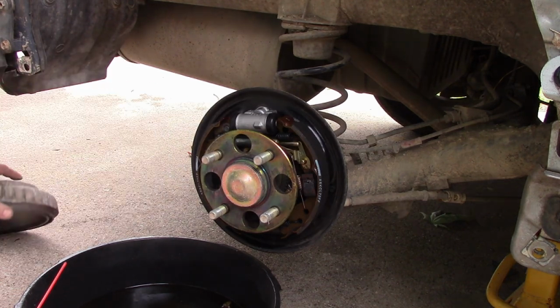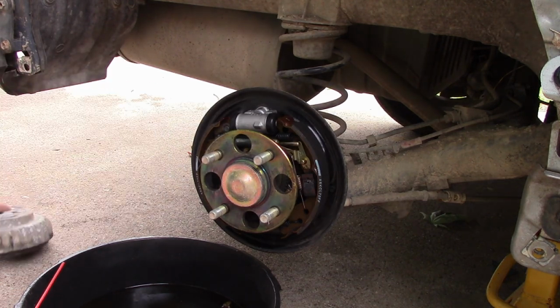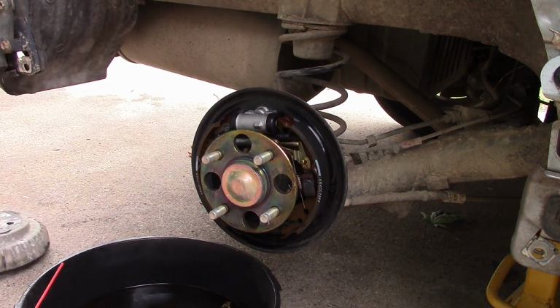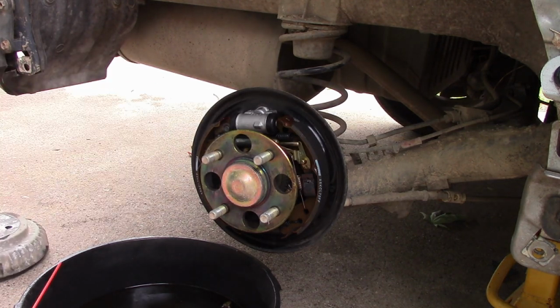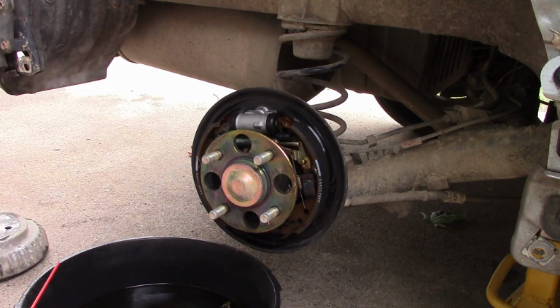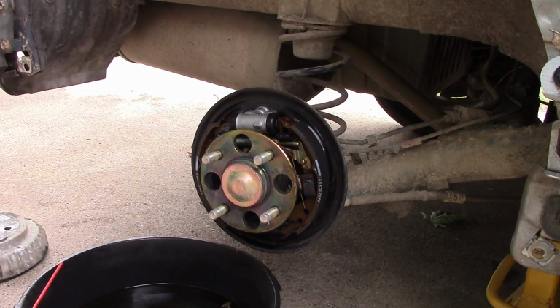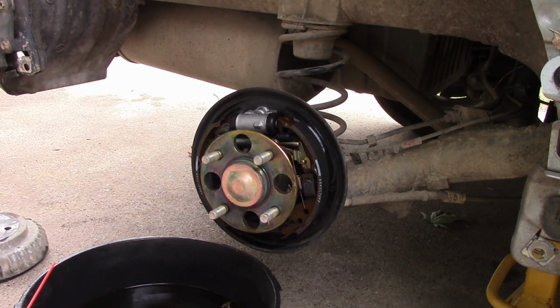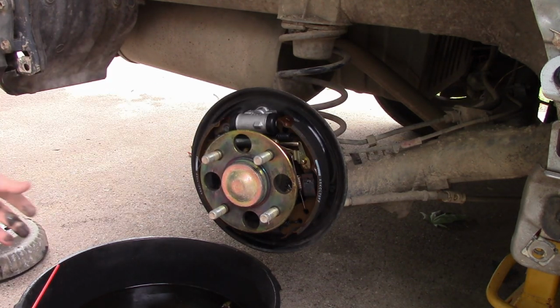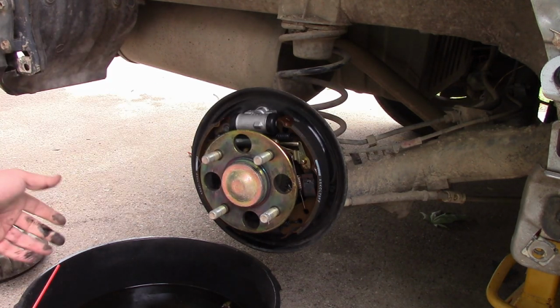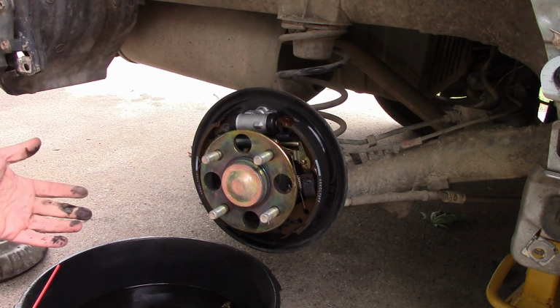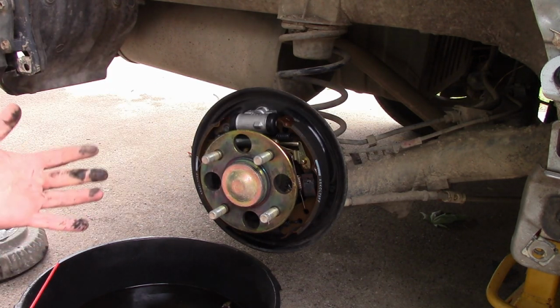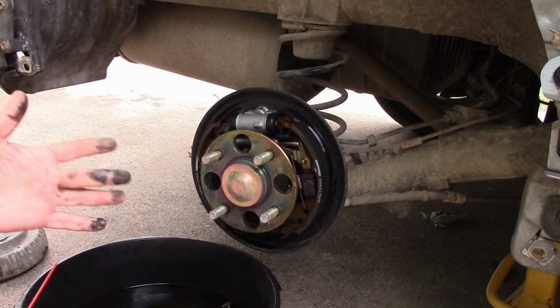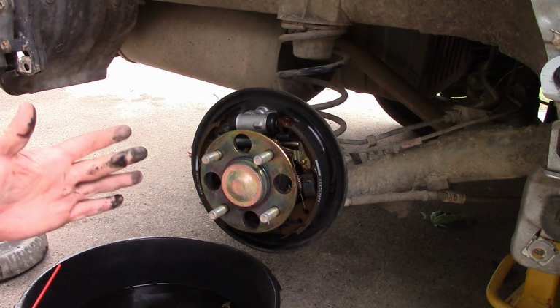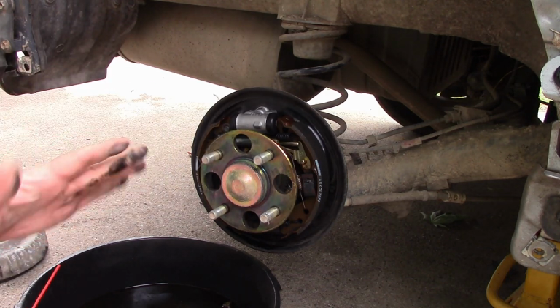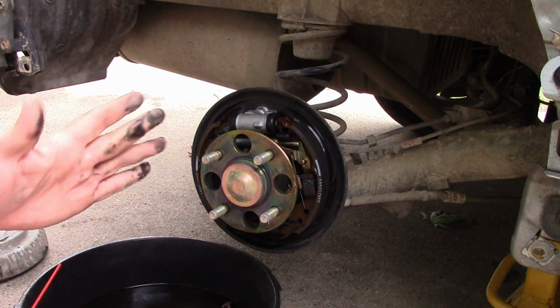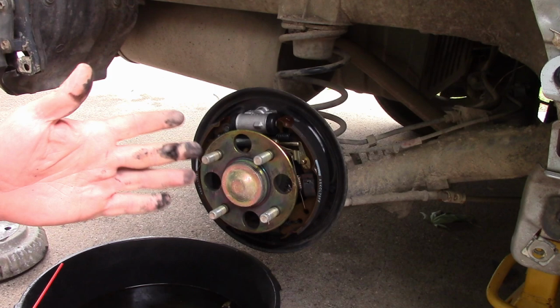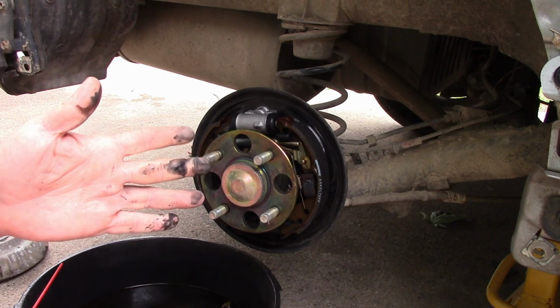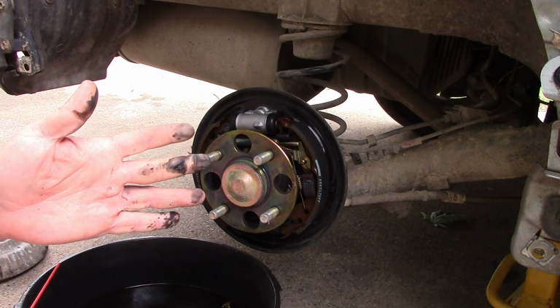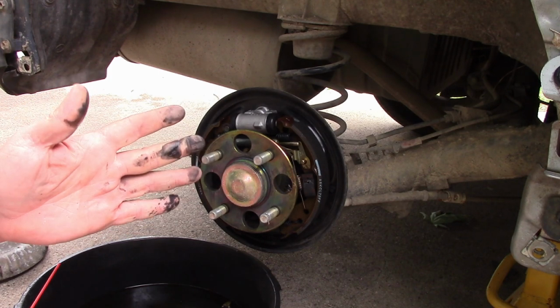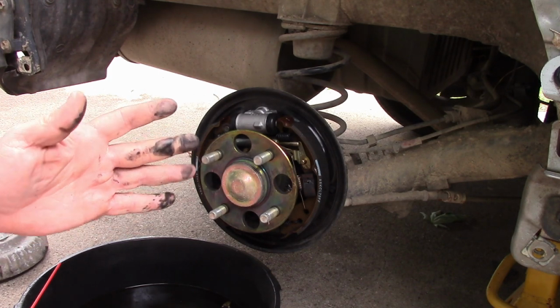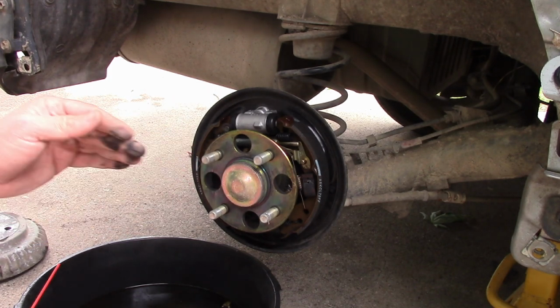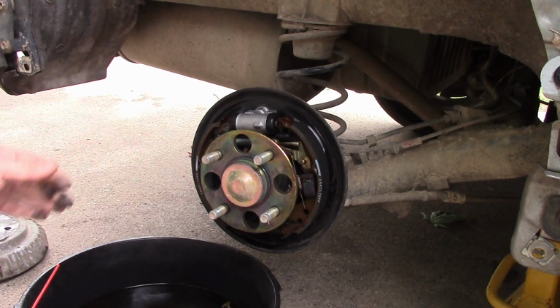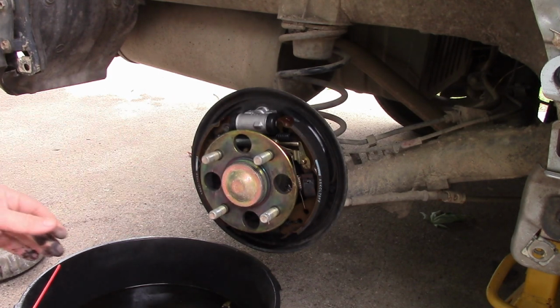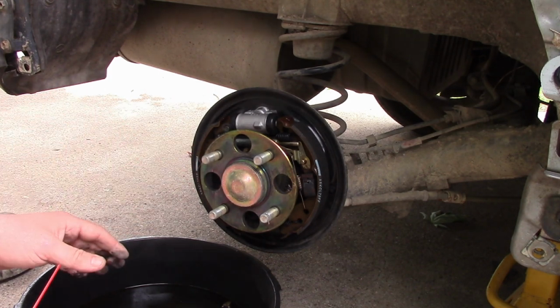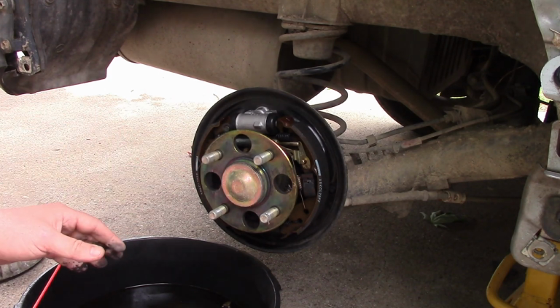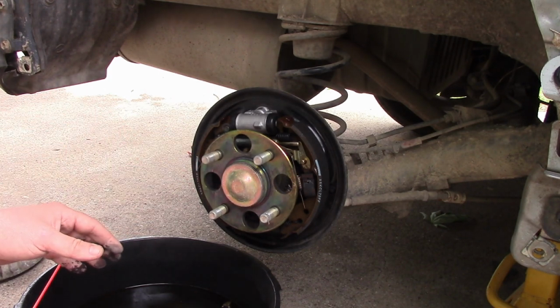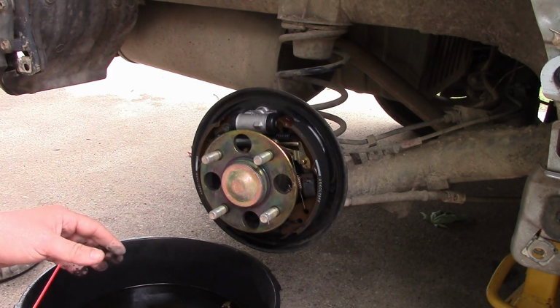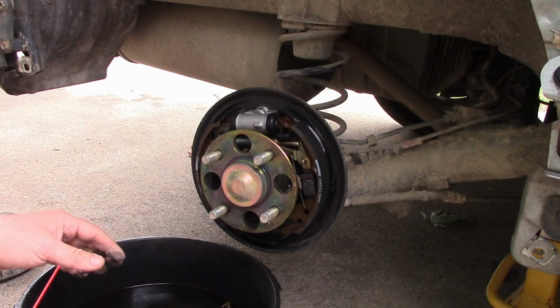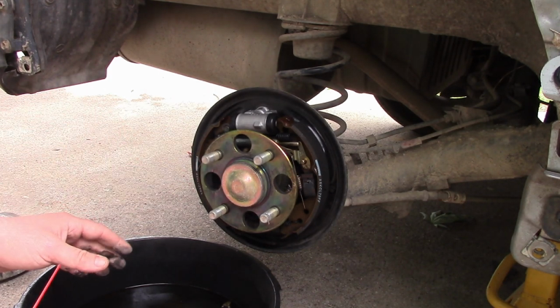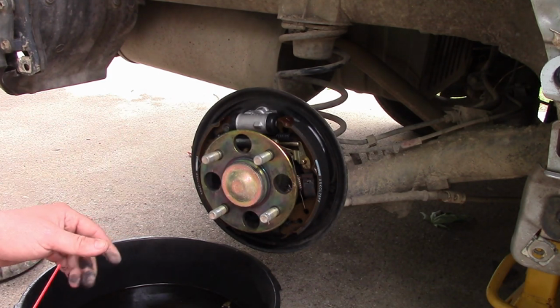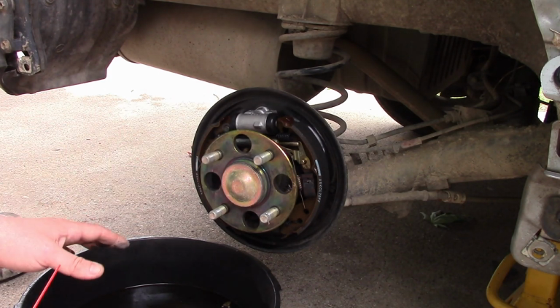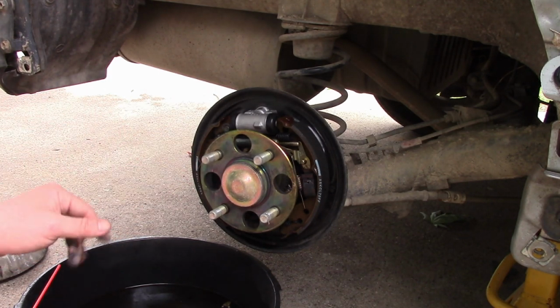What we have here is a fancy Insight drum — it's aluminum with steel insert. That's cool. It's still a little heavy, but way lighter than a standard steel drum.